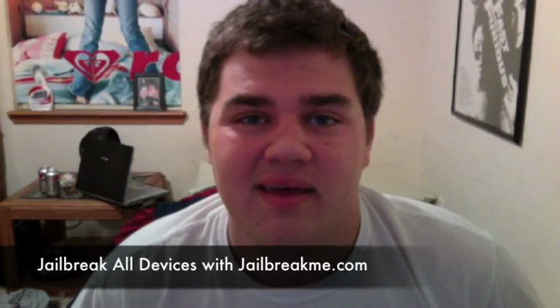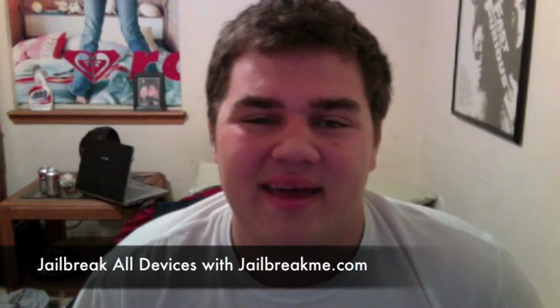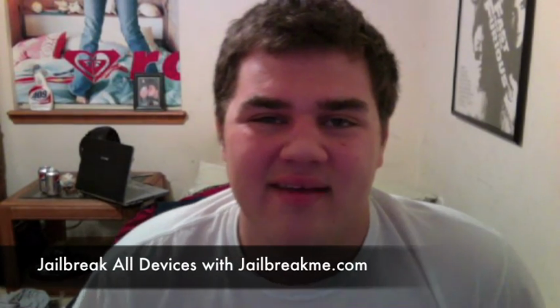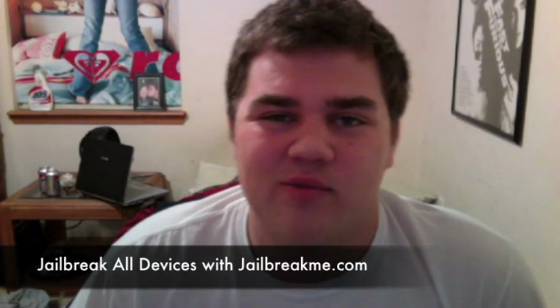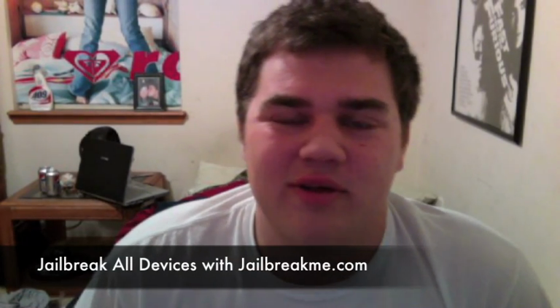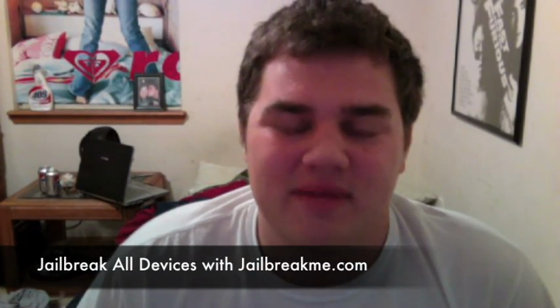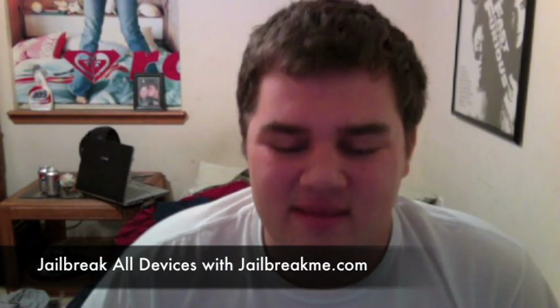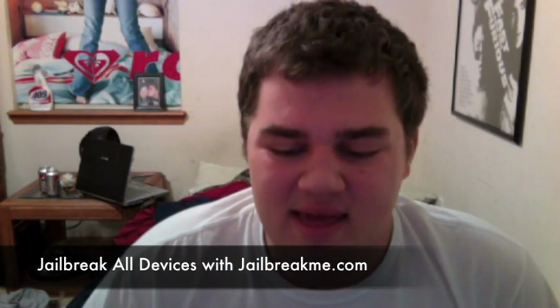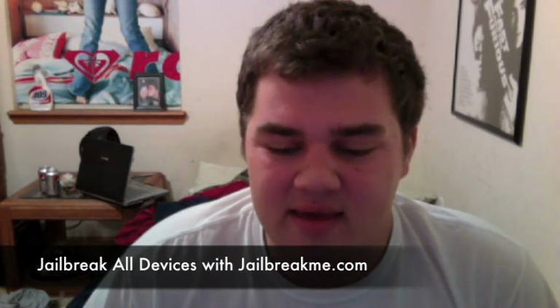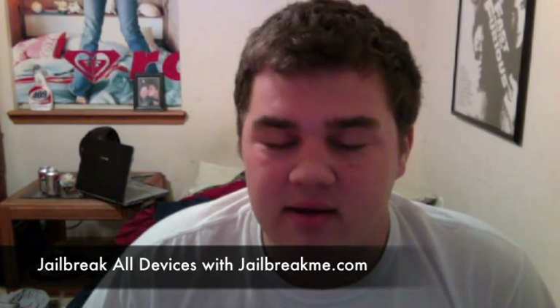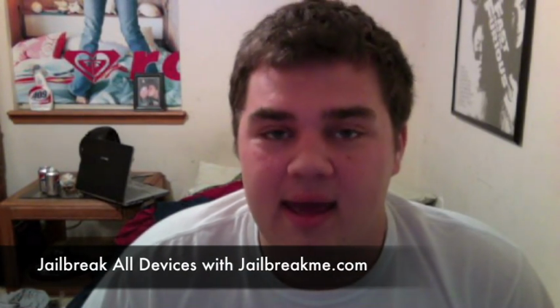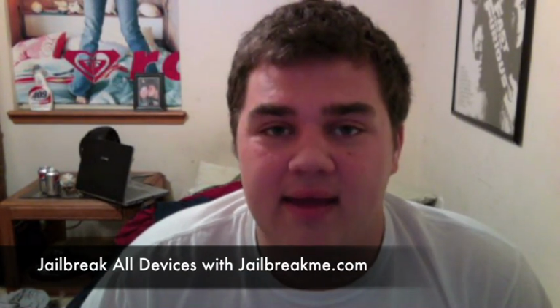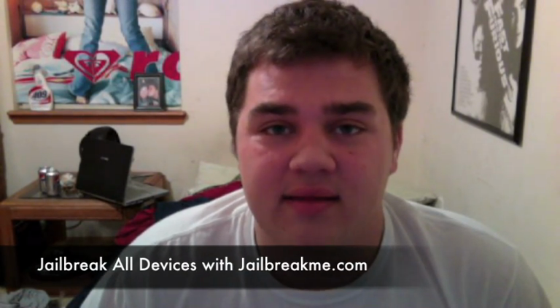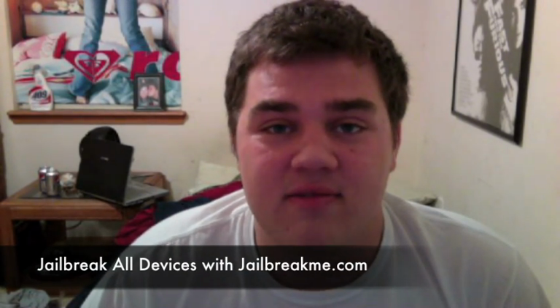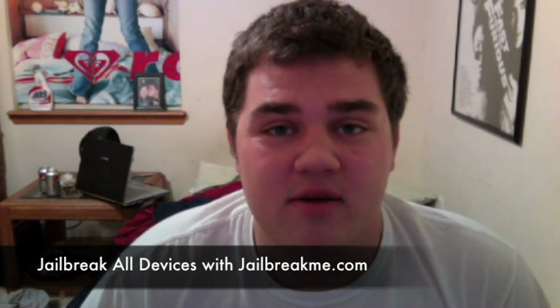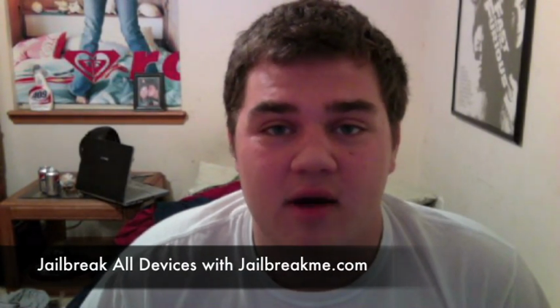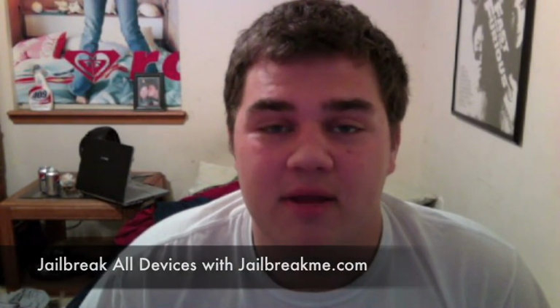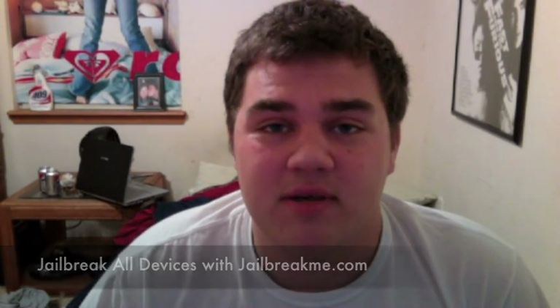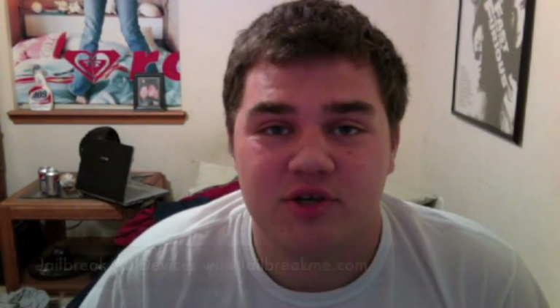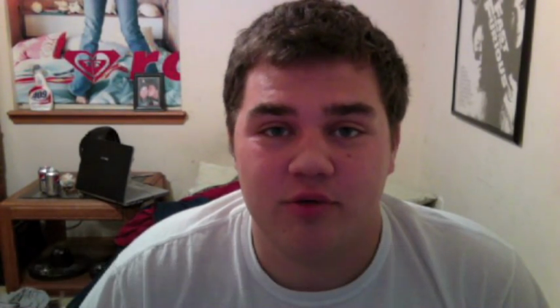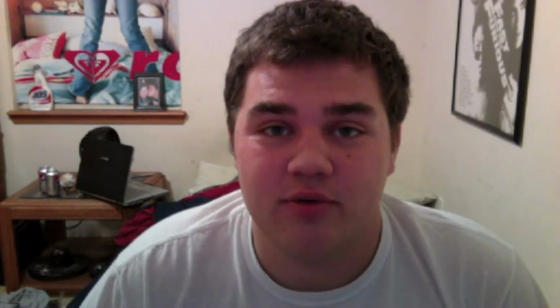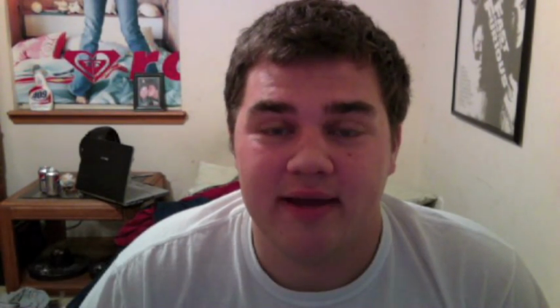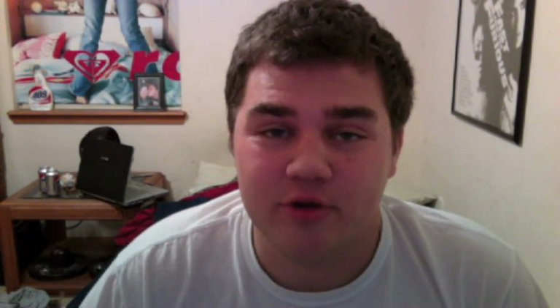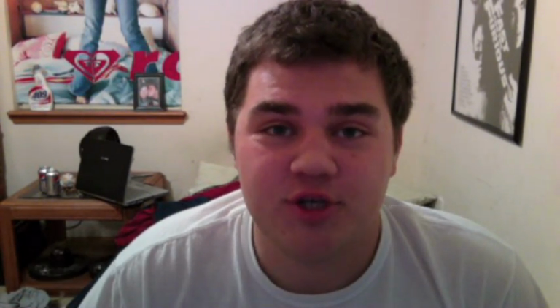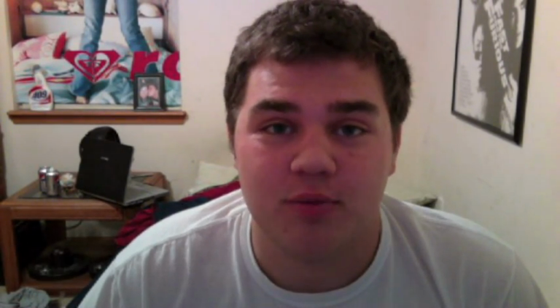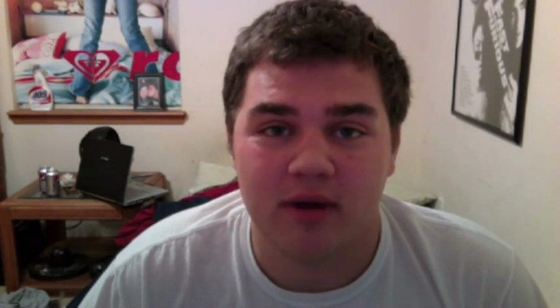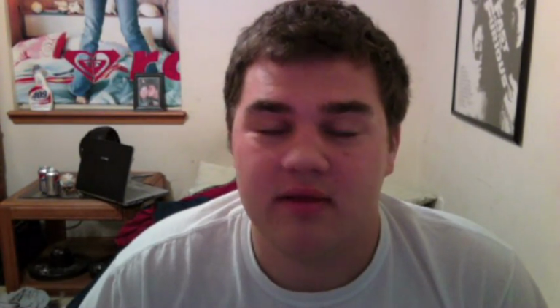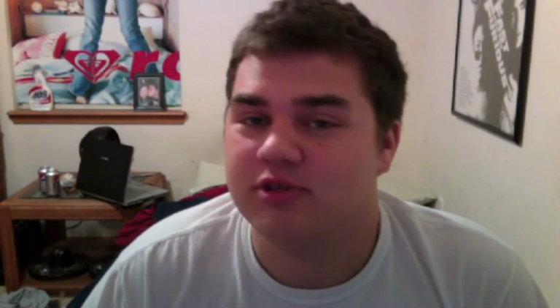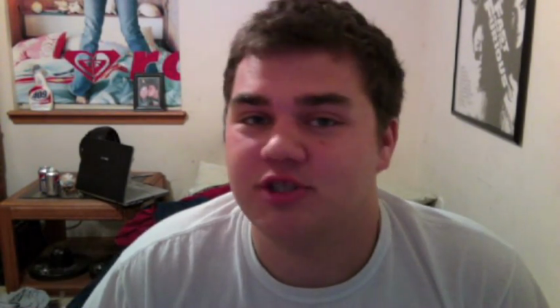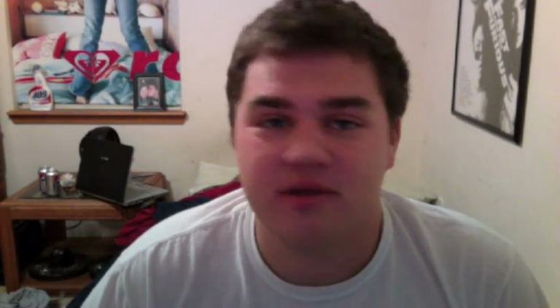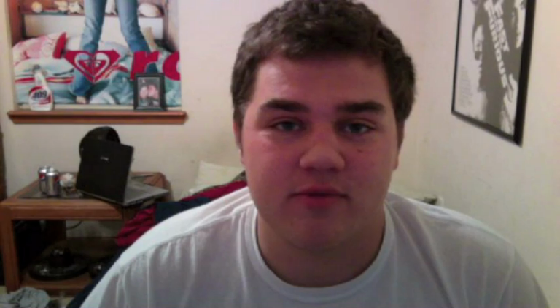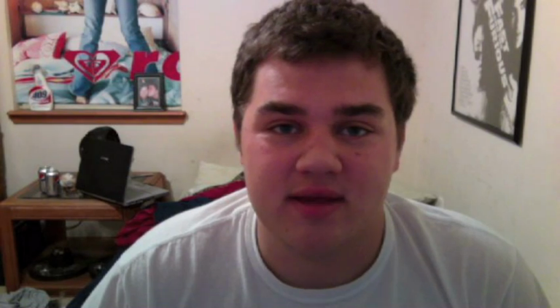Hey guys, WilliamDTA here, and in this video I'm going to be showing you a new jailbreak that was just released.